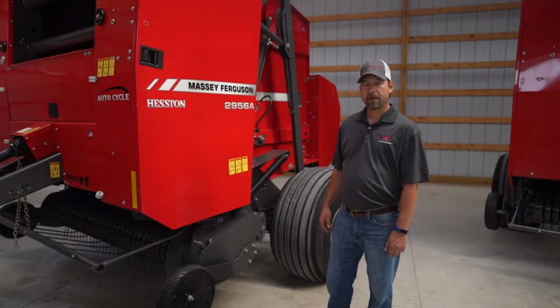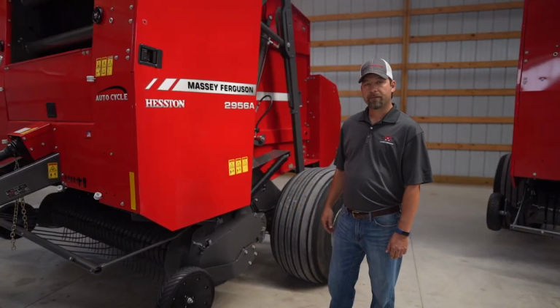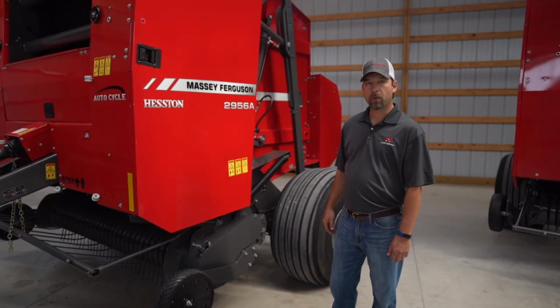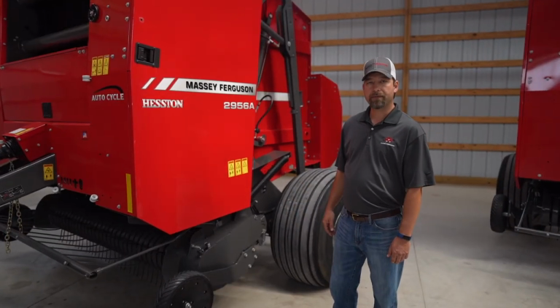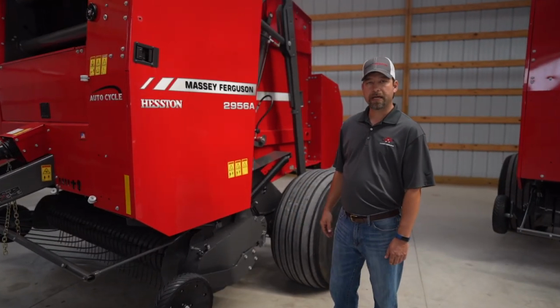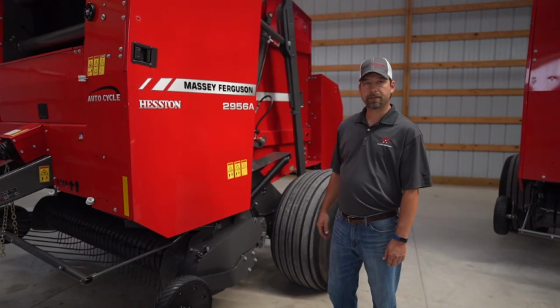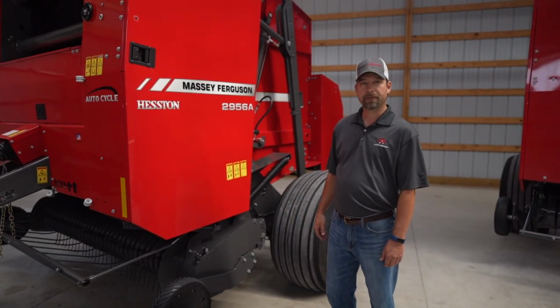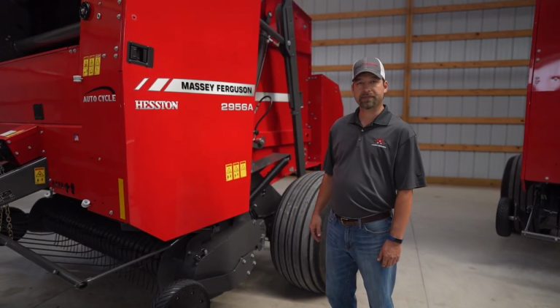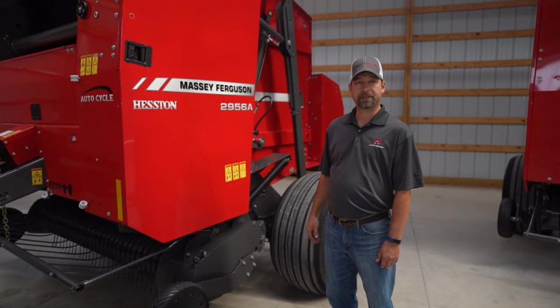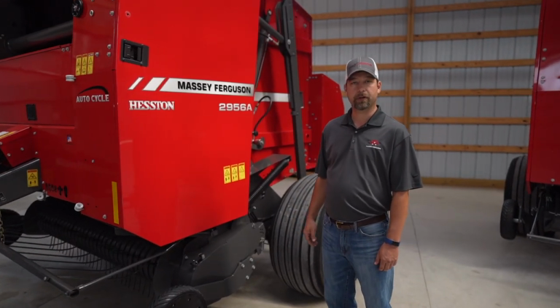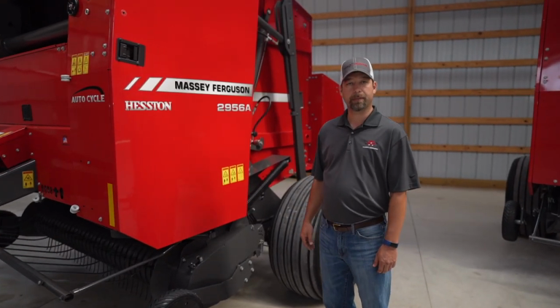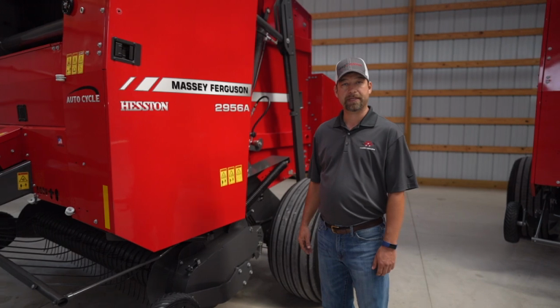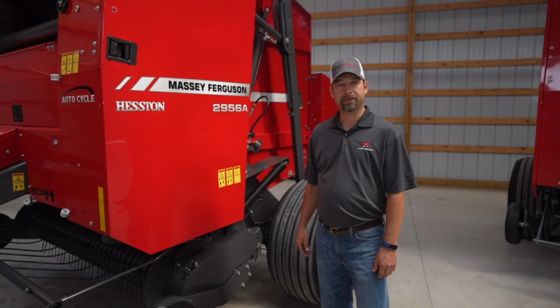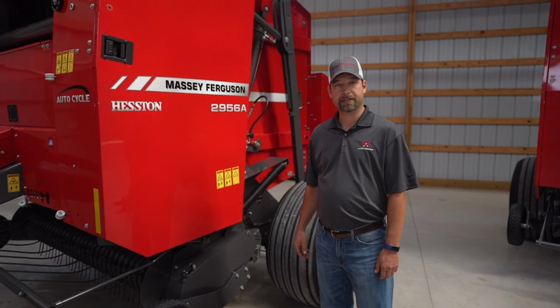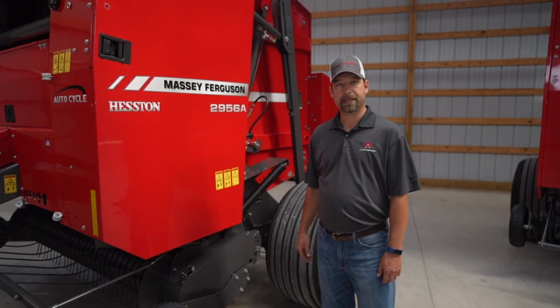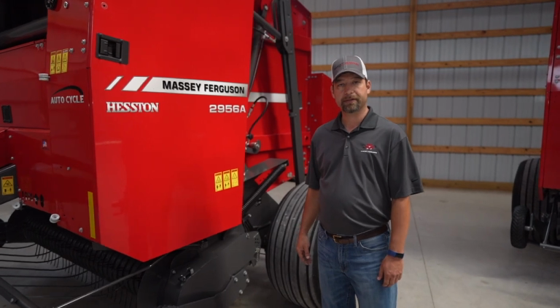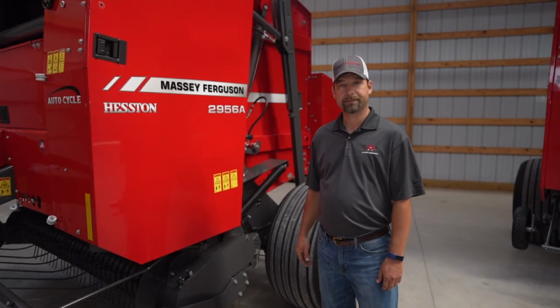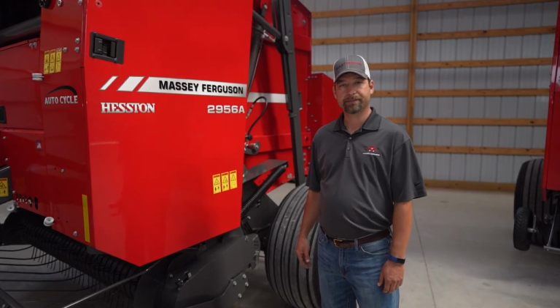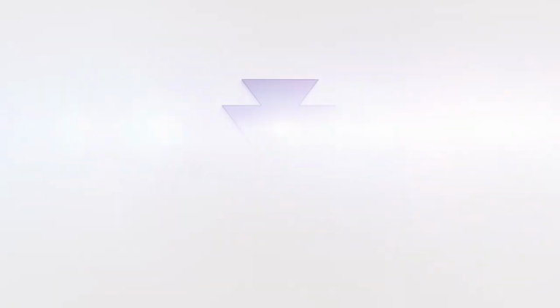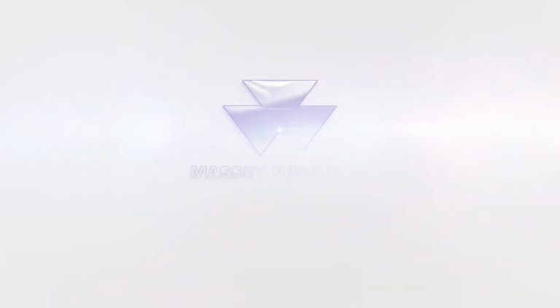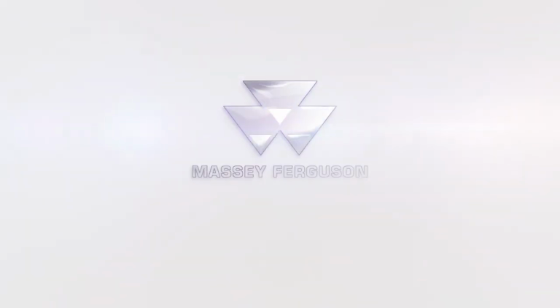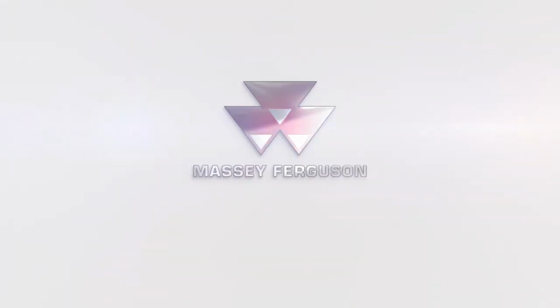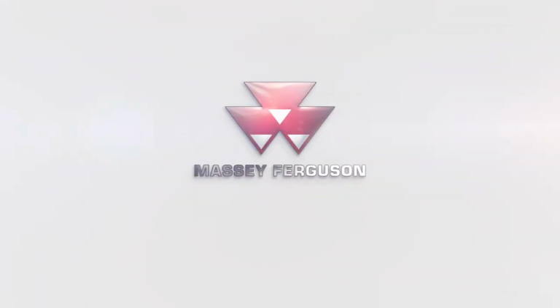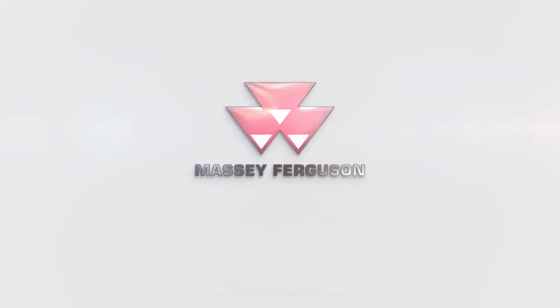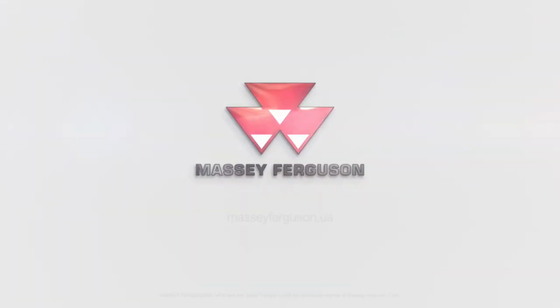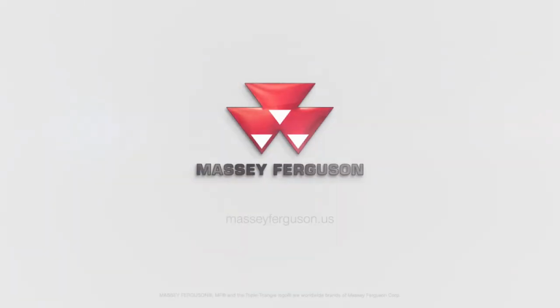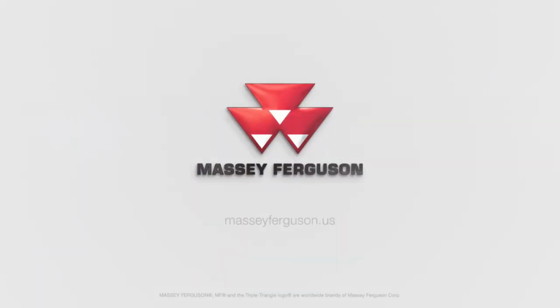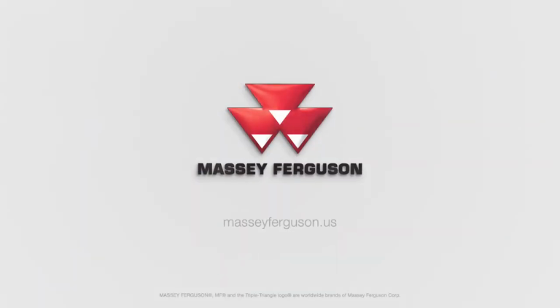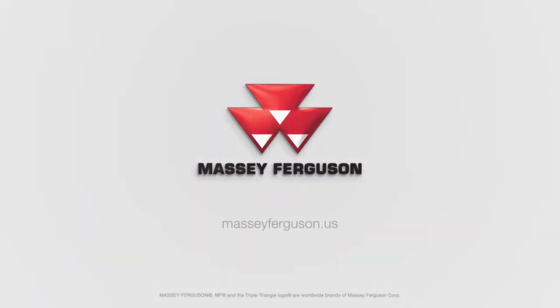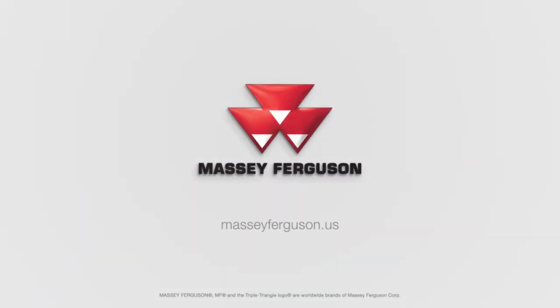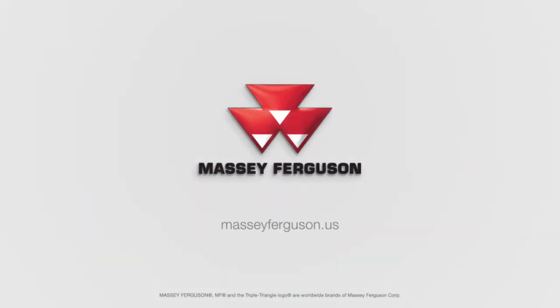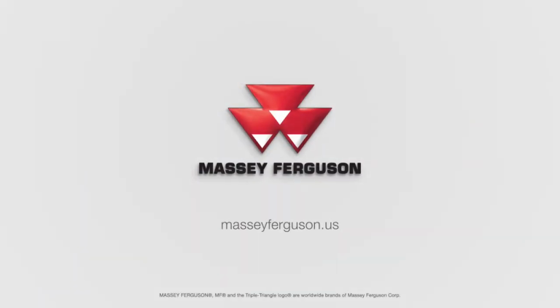For more information, please visit your local Massey Ferguson dealer or visit MasseyFerguson.us.